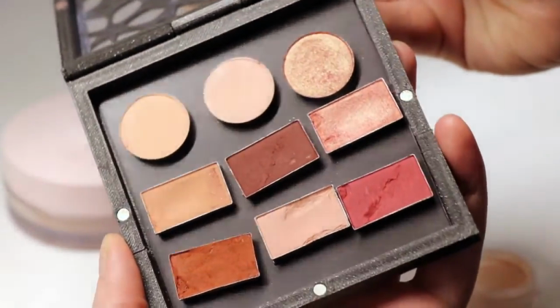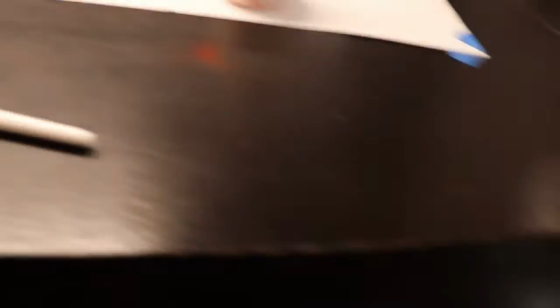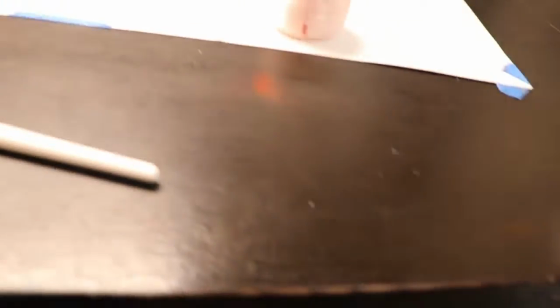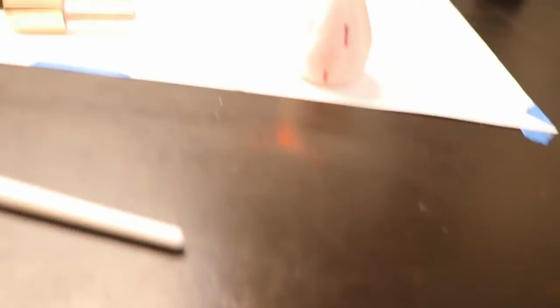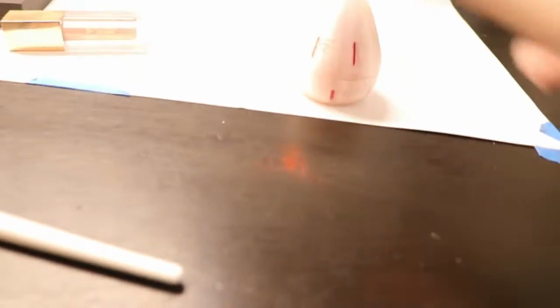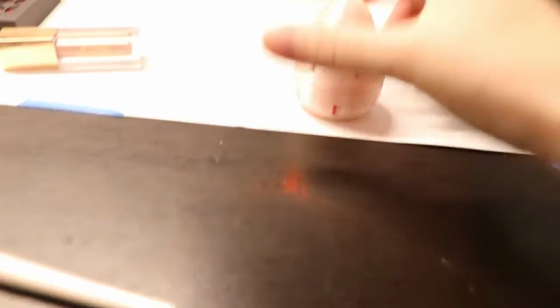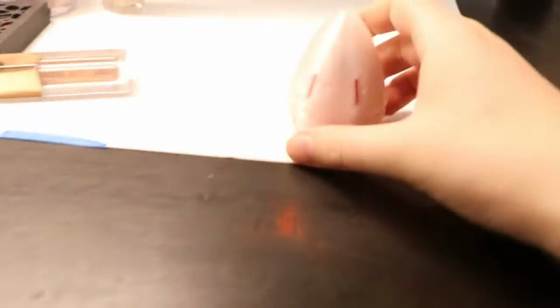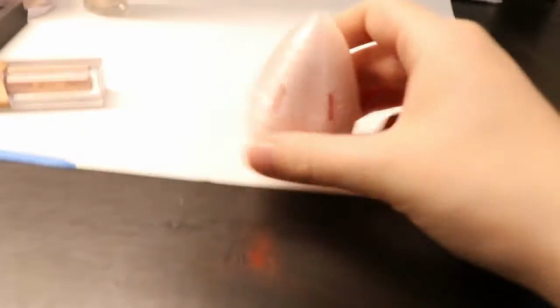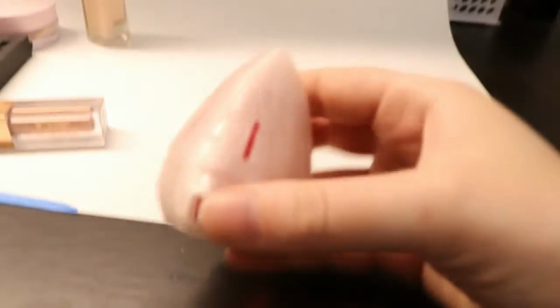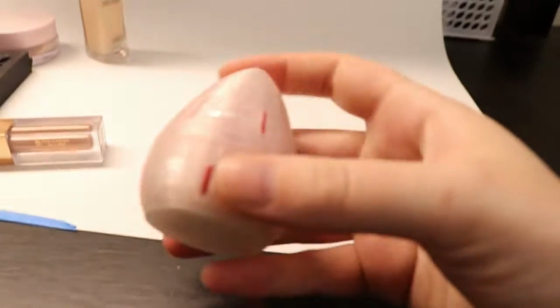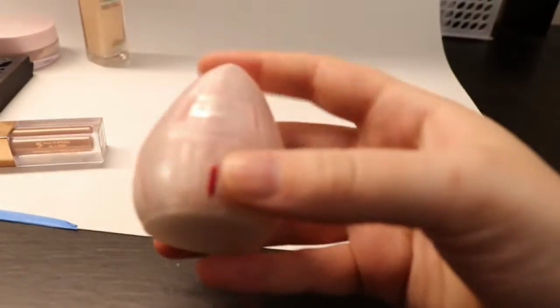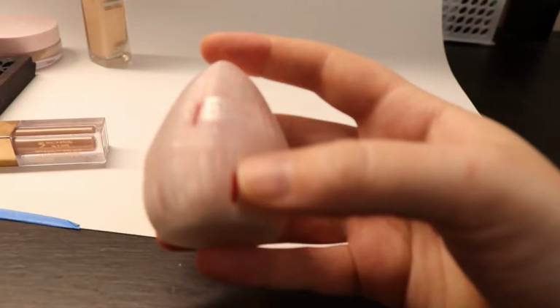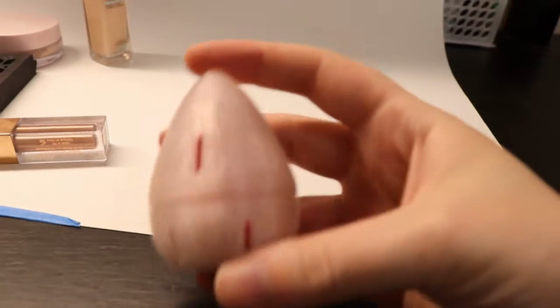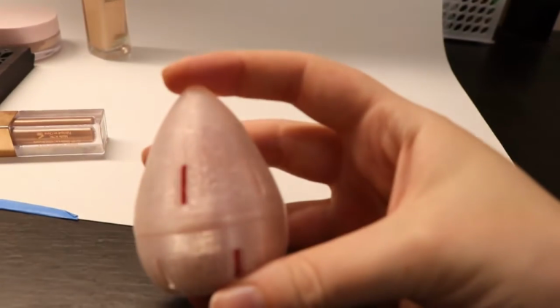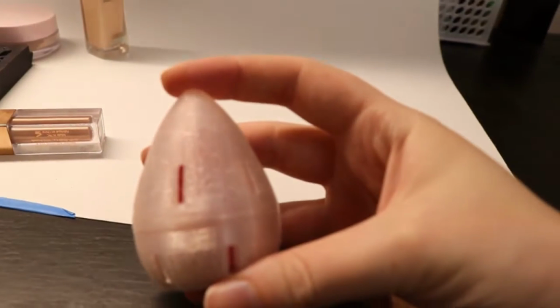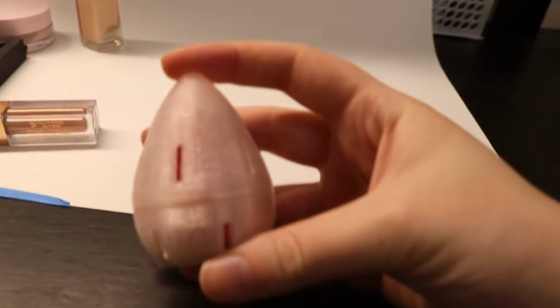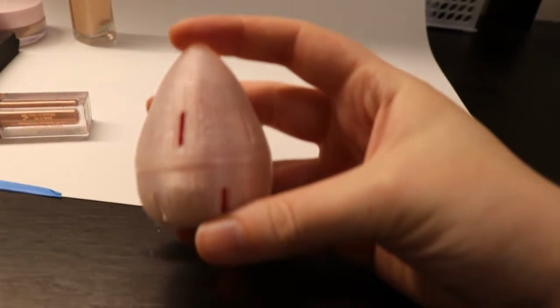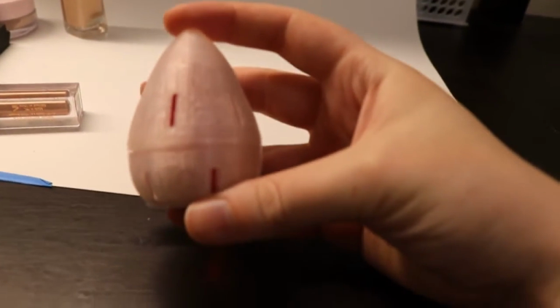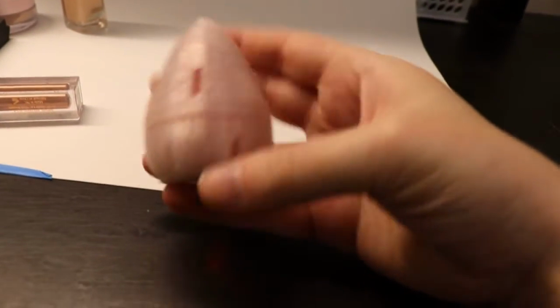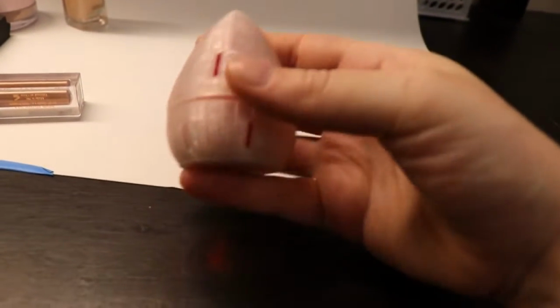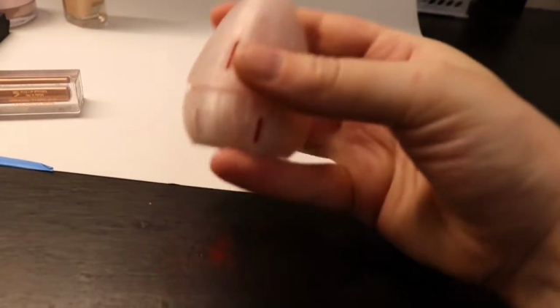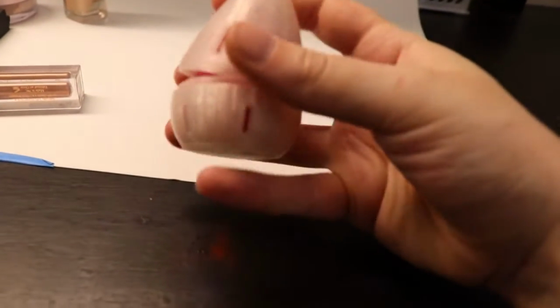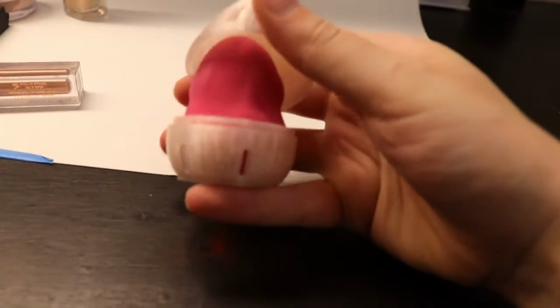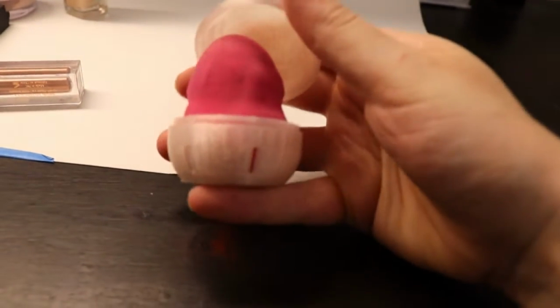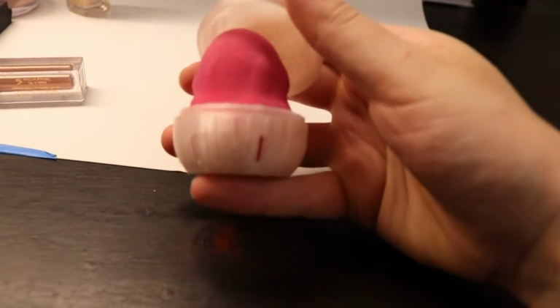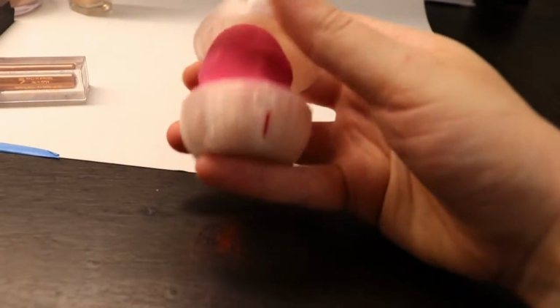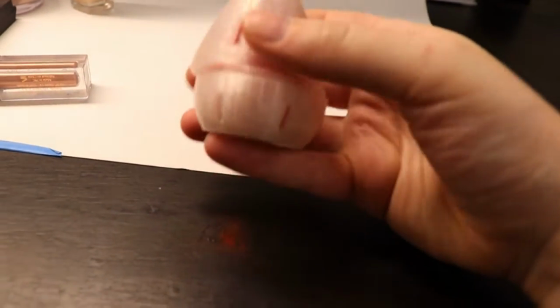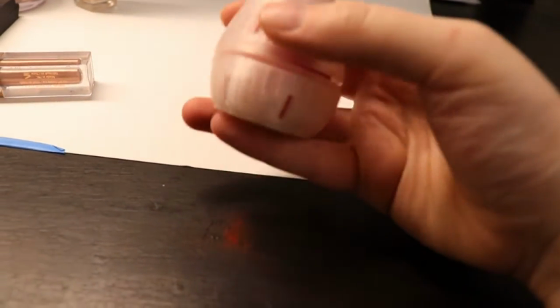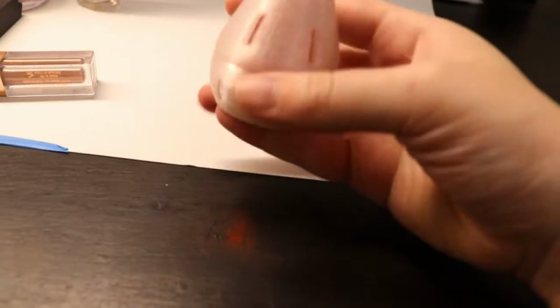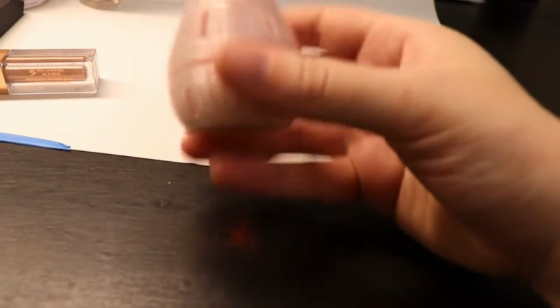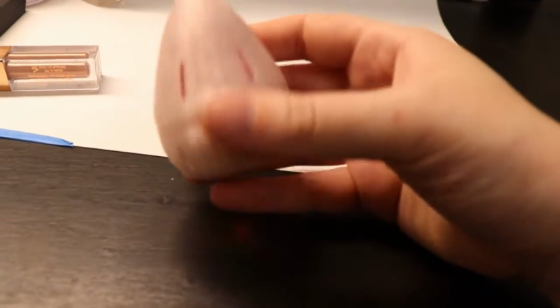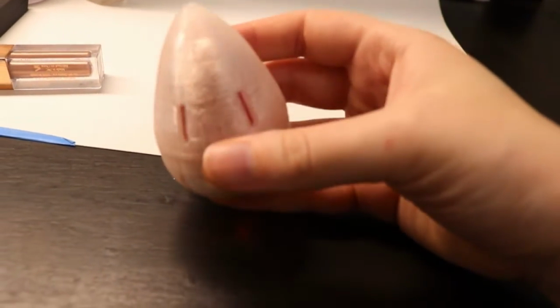Also, I didn't find a way to work this in, but I 3D printed a case for my beauty blender — I thought that was really funny.